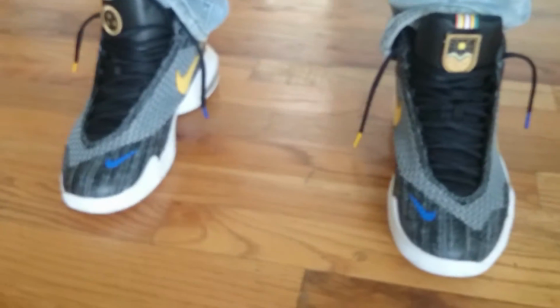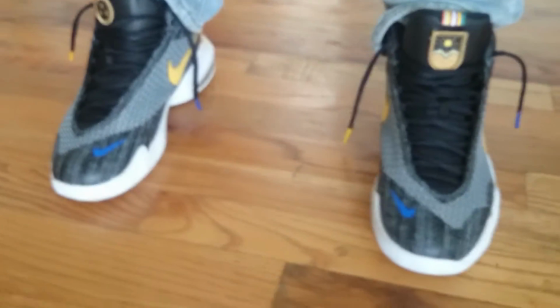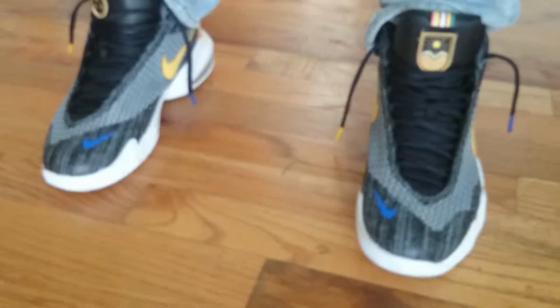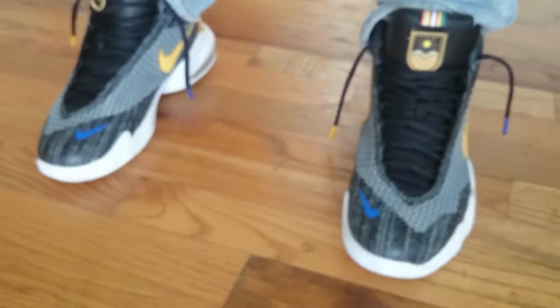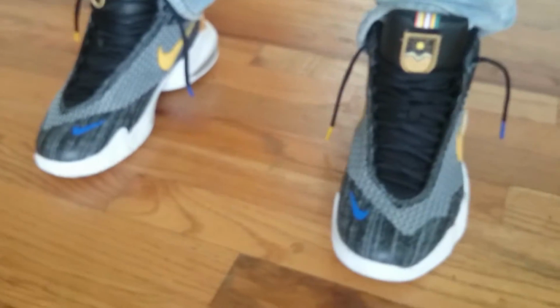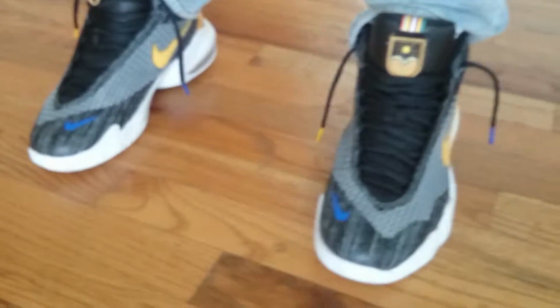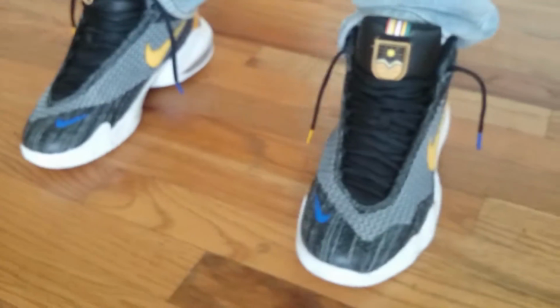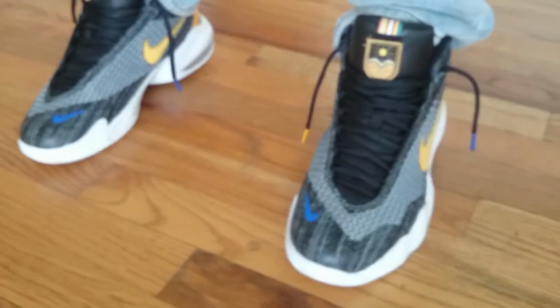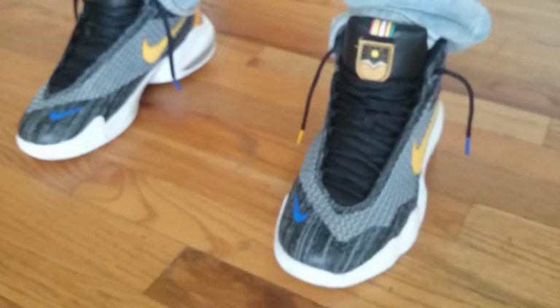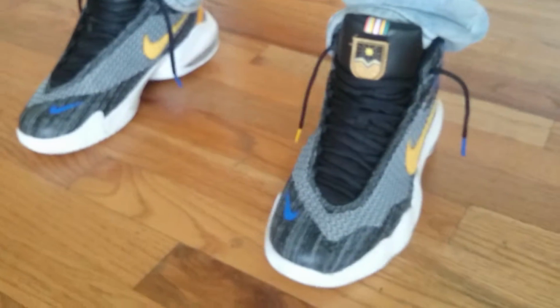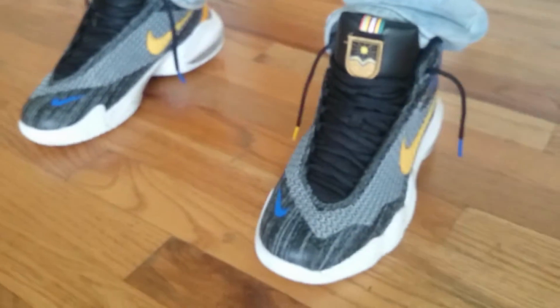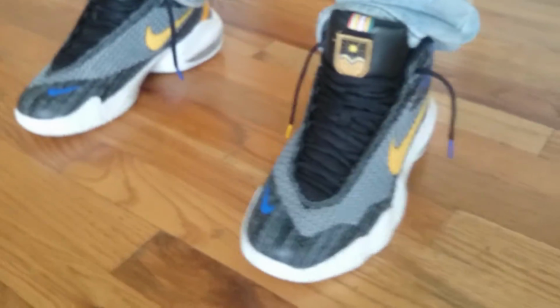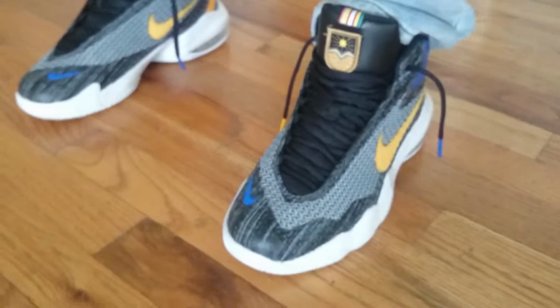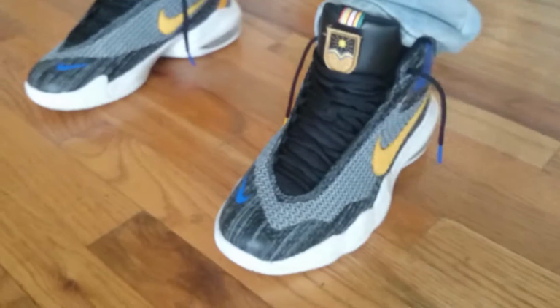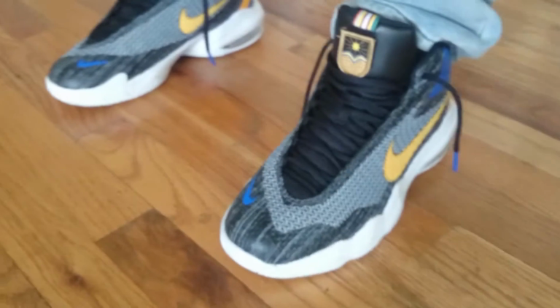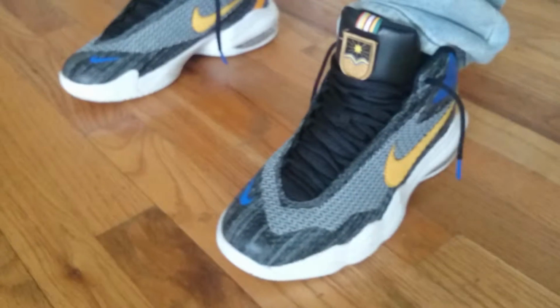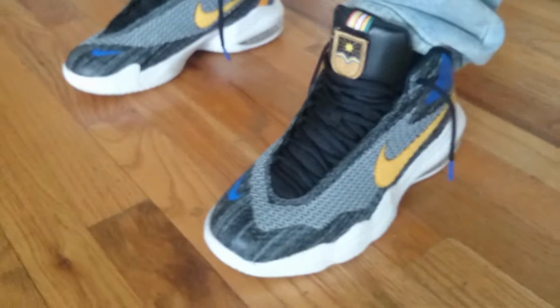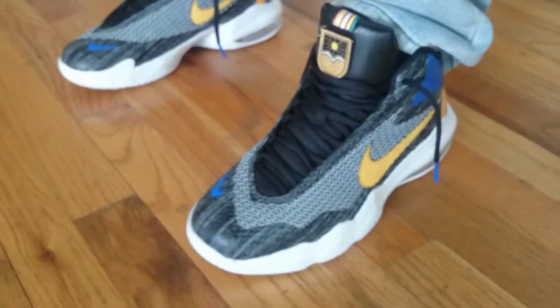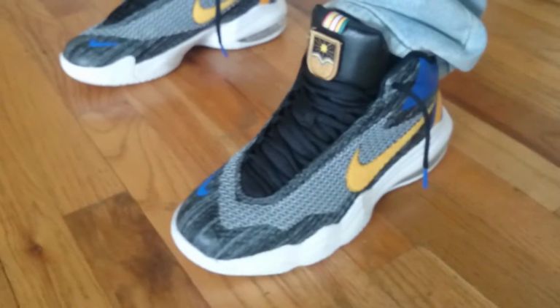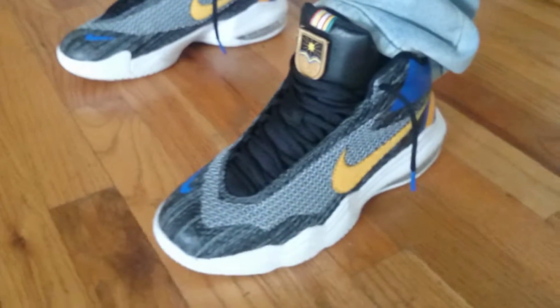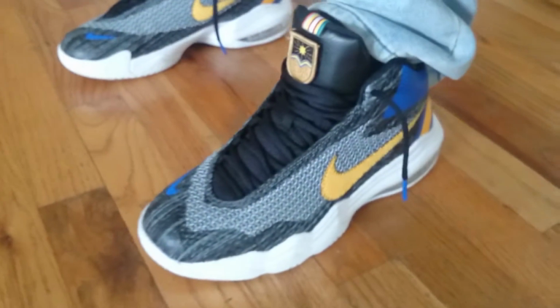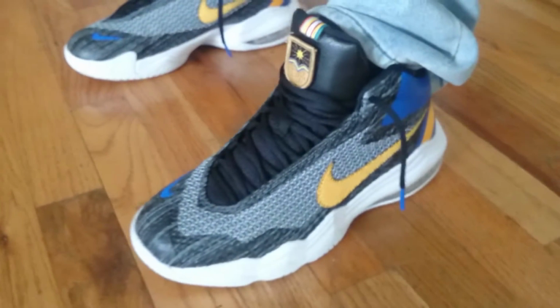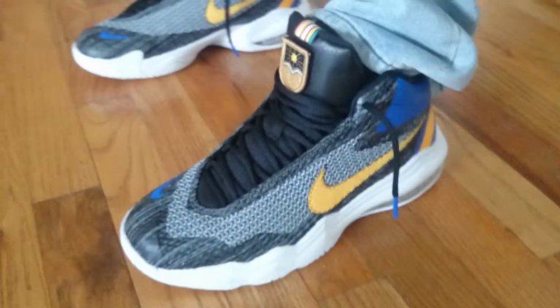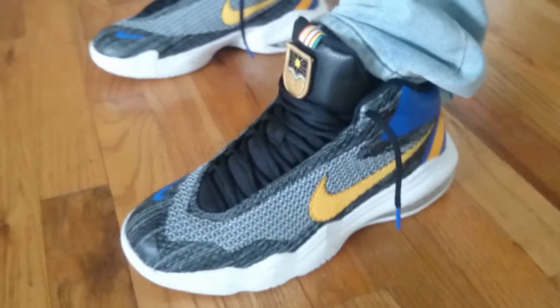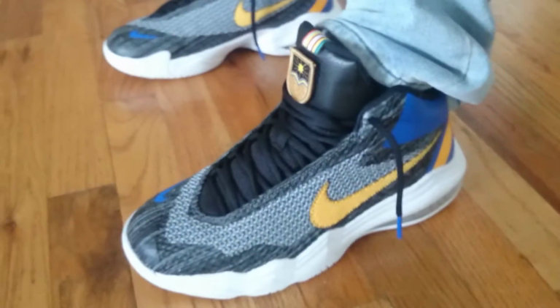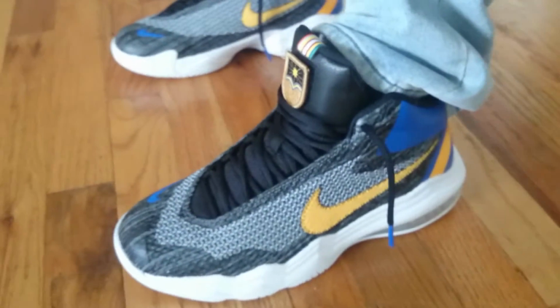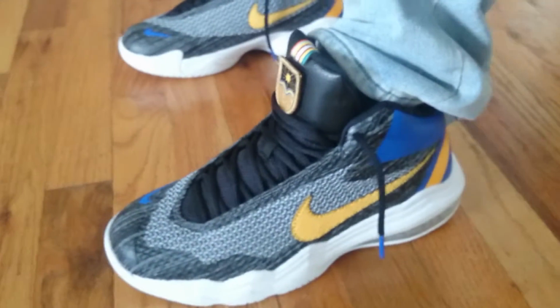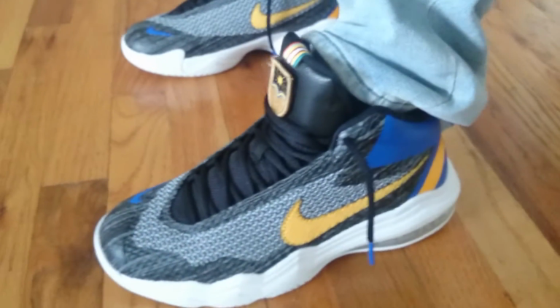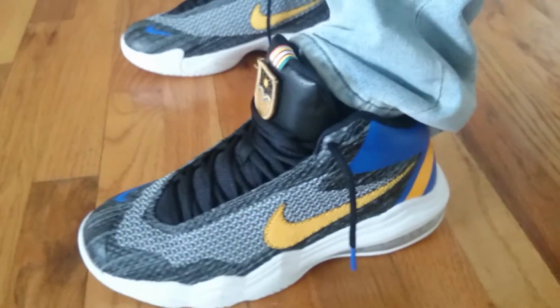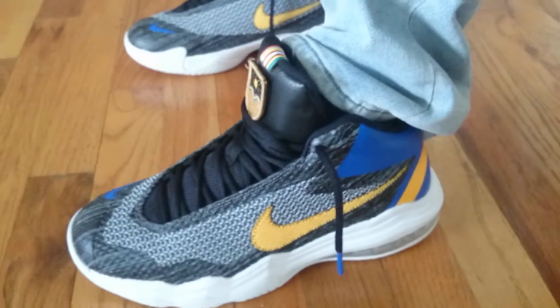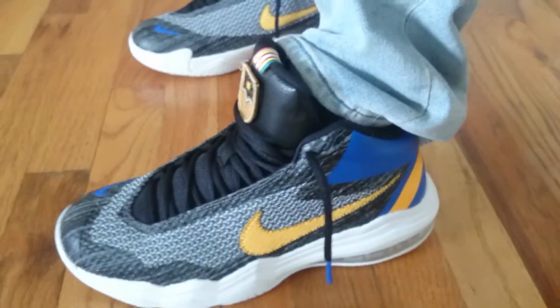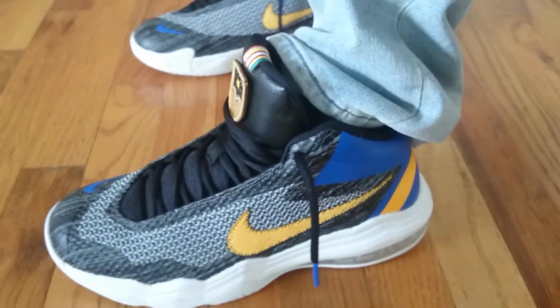So I got them for a steal. But there you have it — fits true to size, if you were wondering.